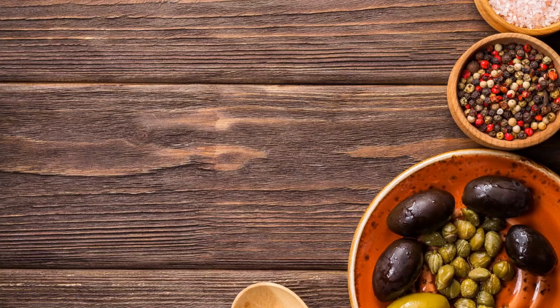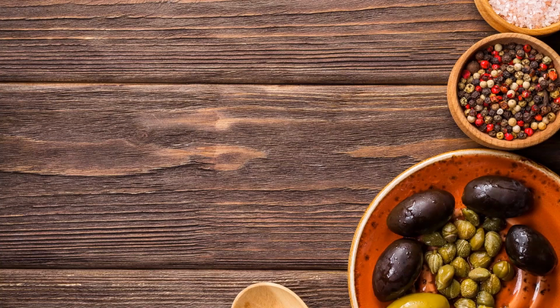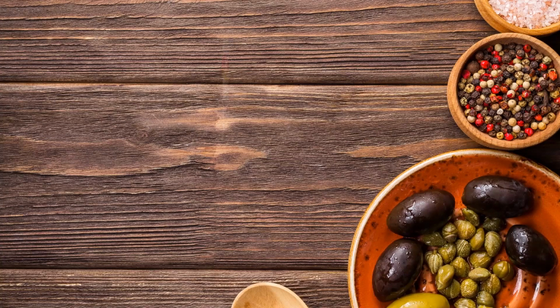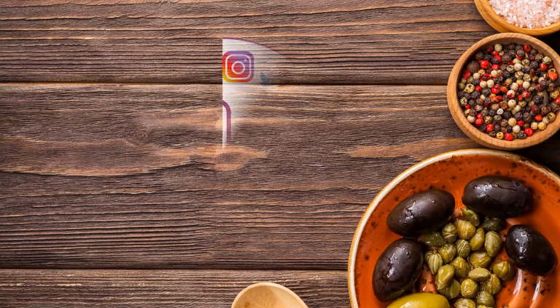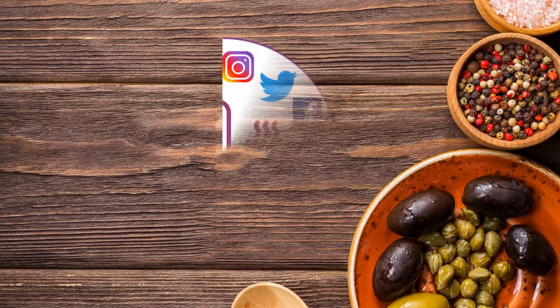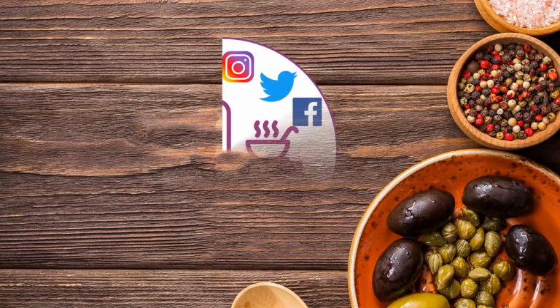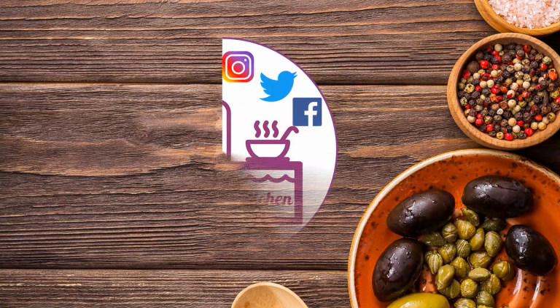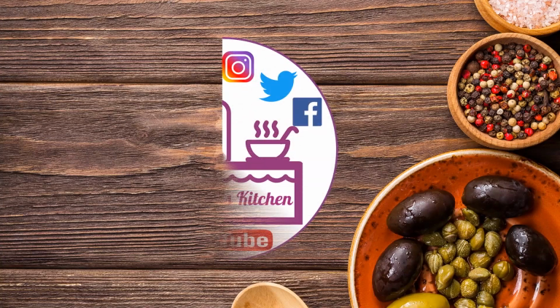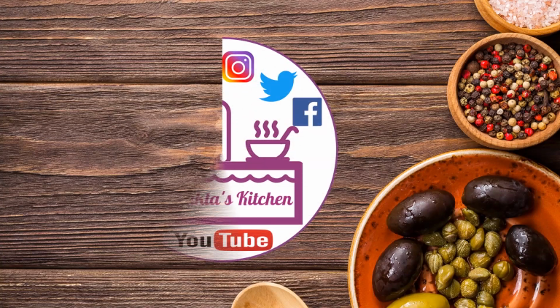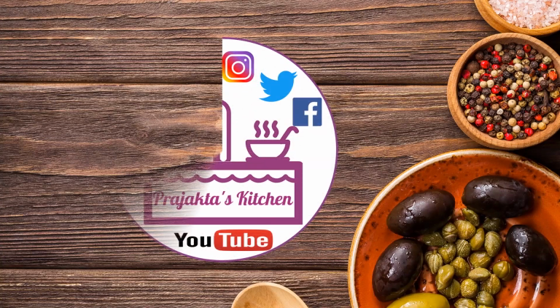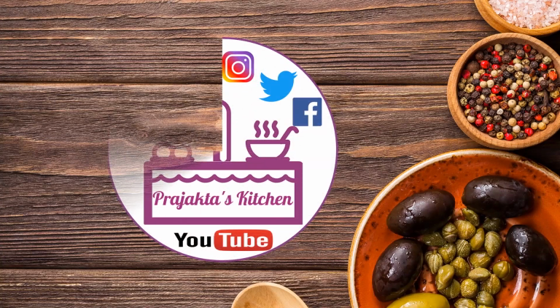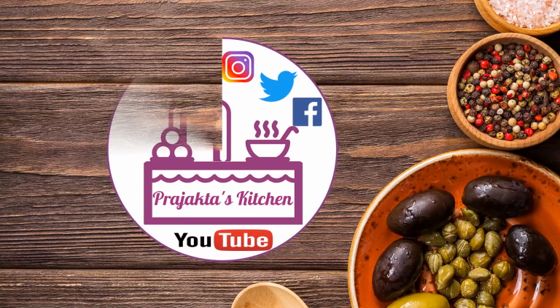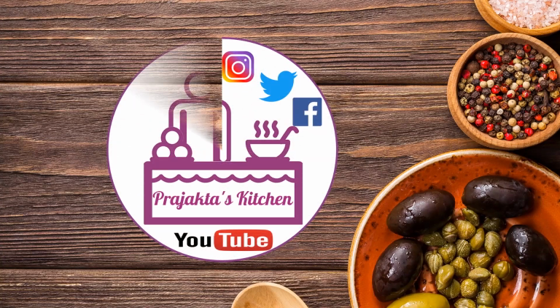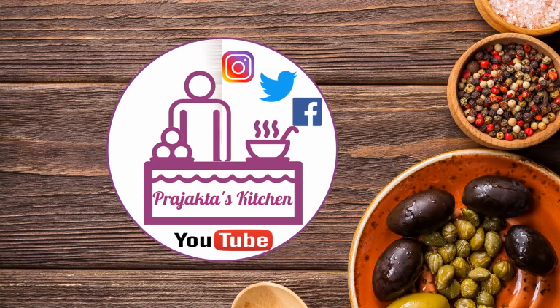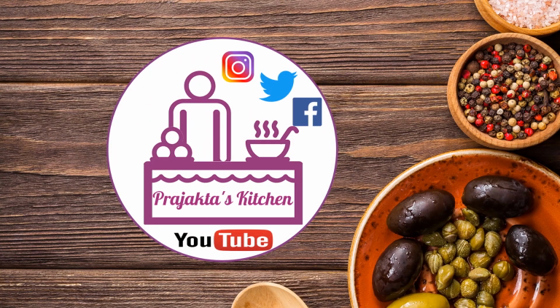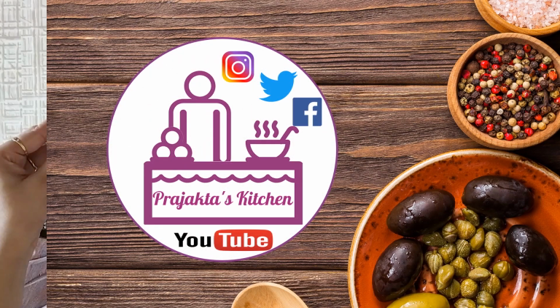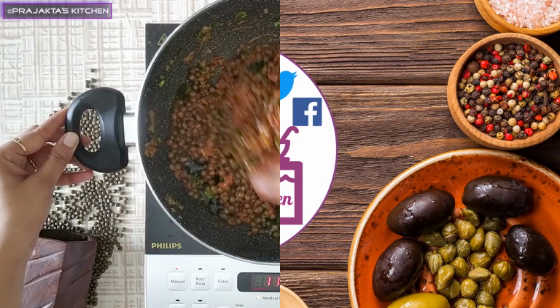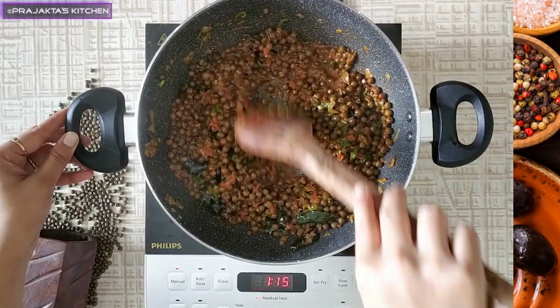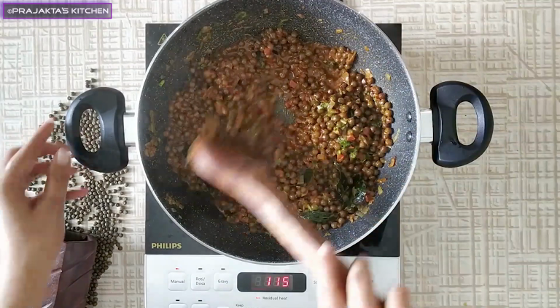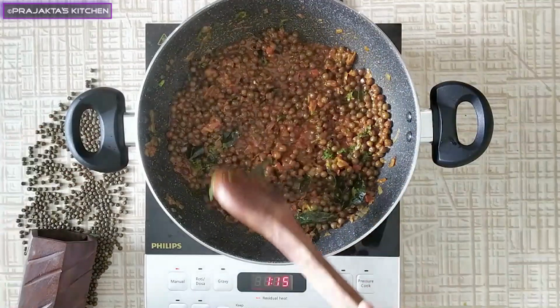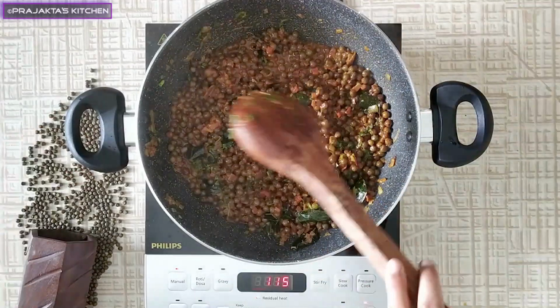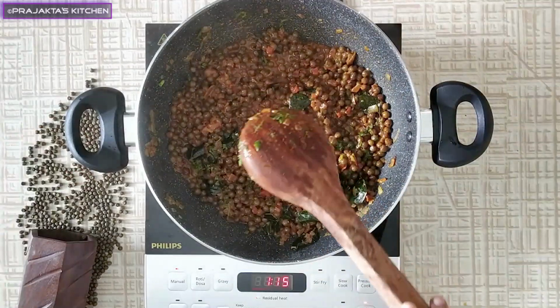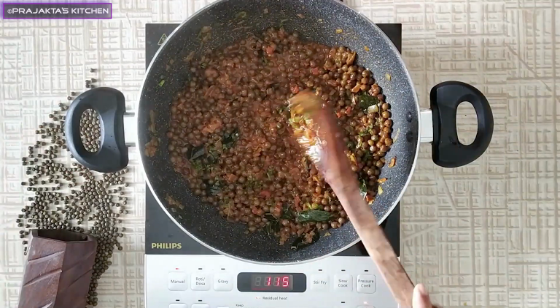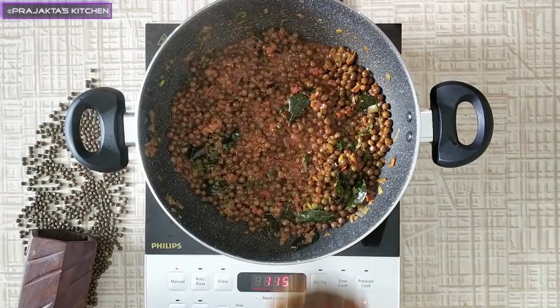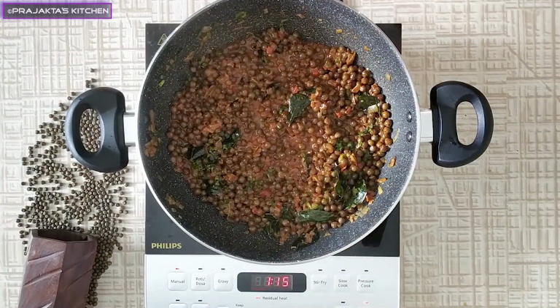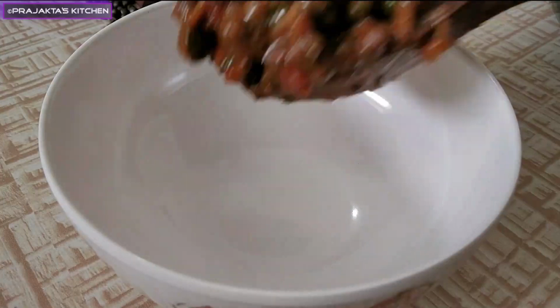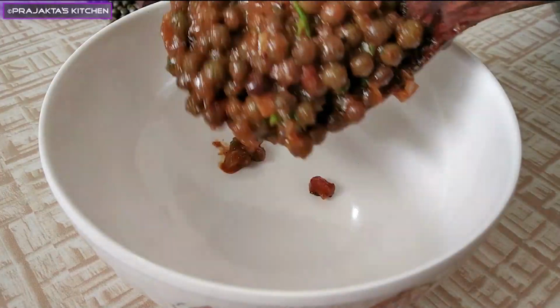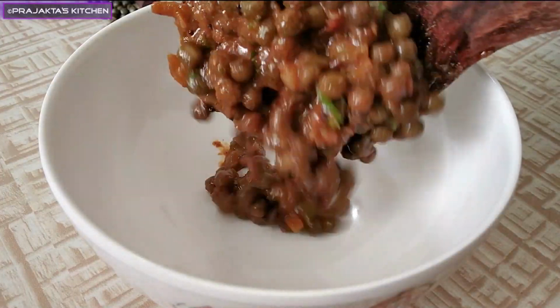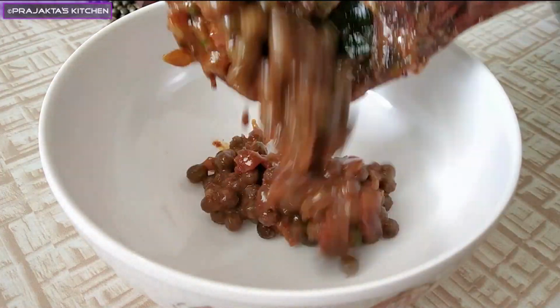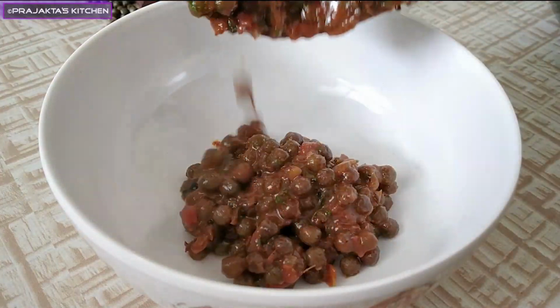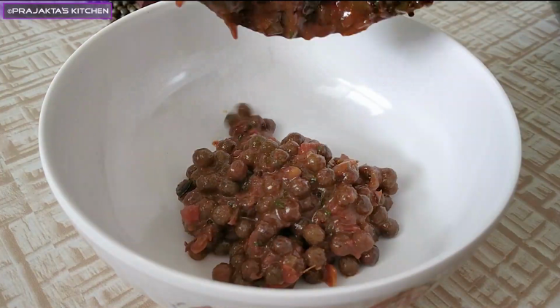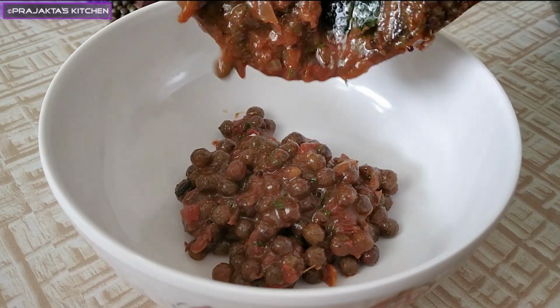Hello, welcome to the Projectters Kitchen. Today we will make the oil and oil.